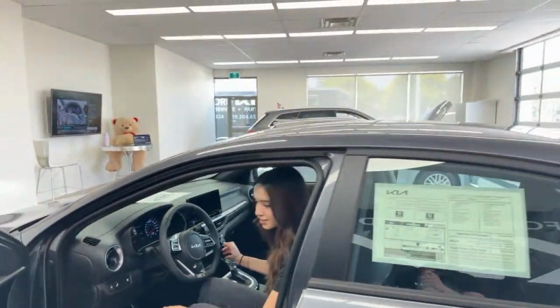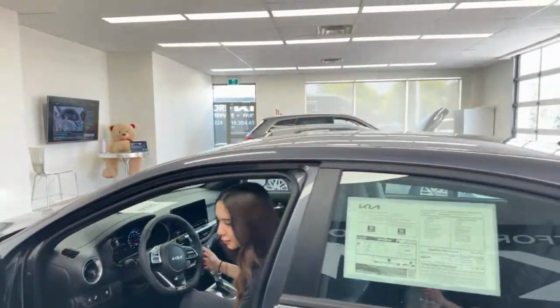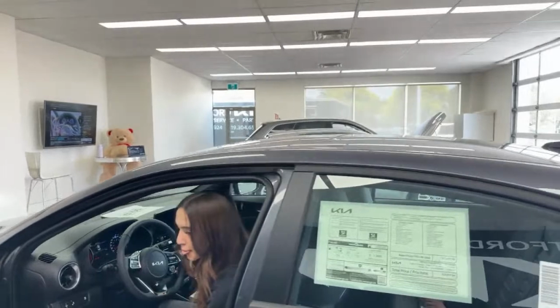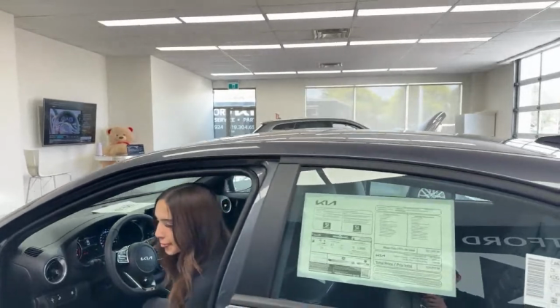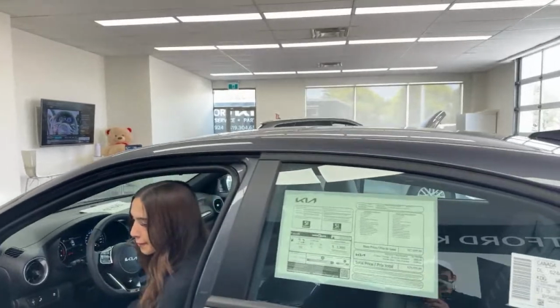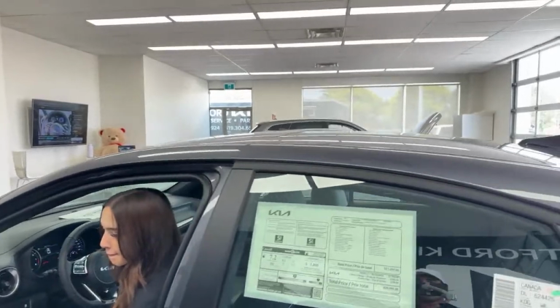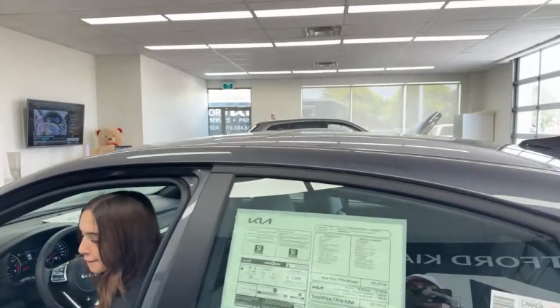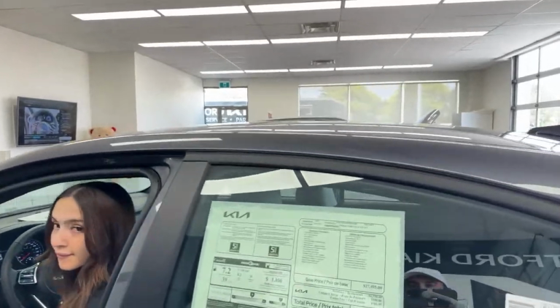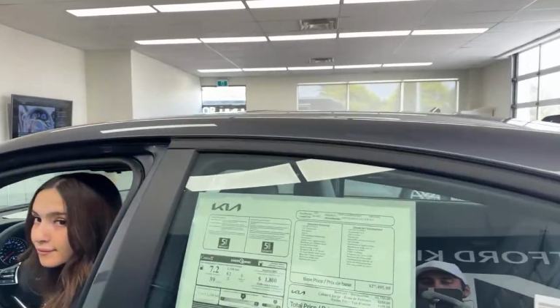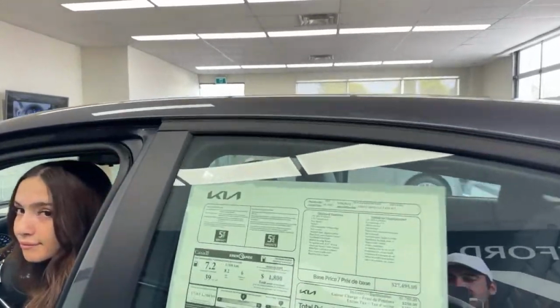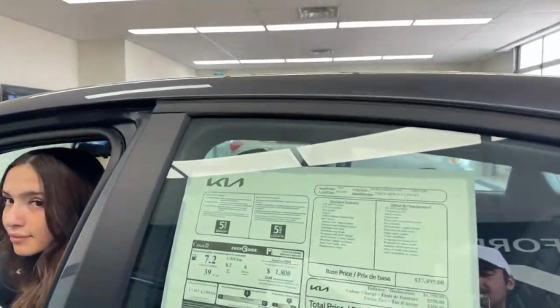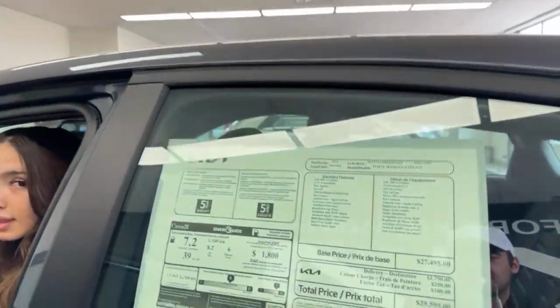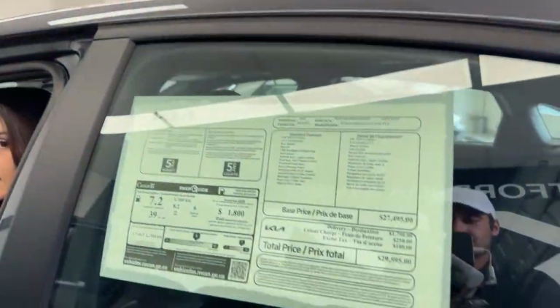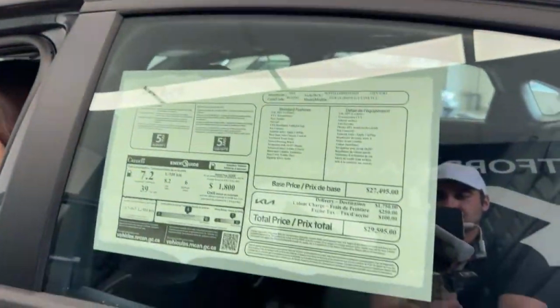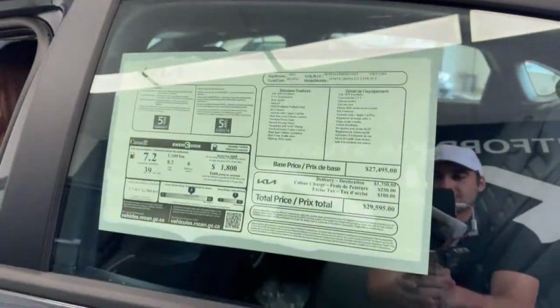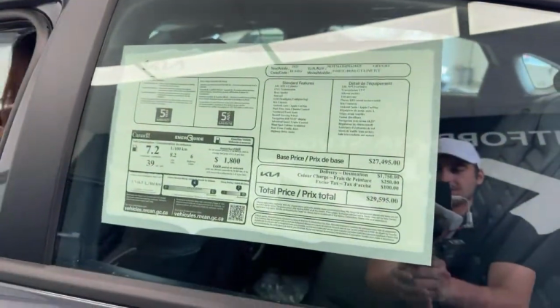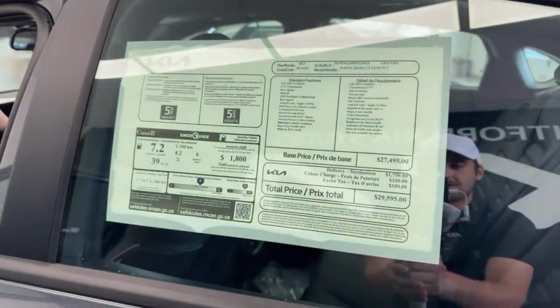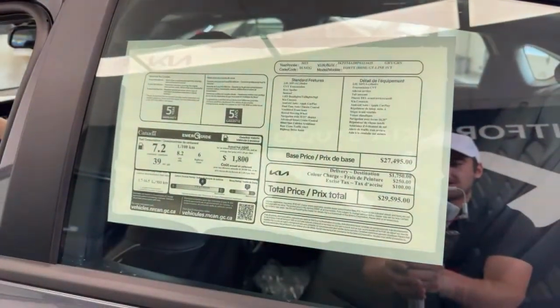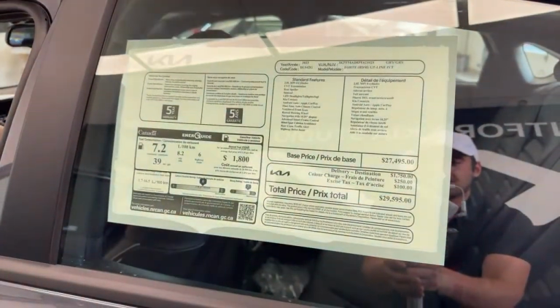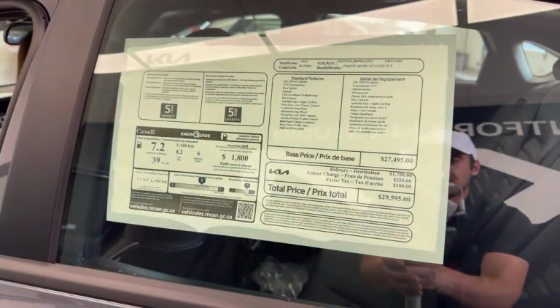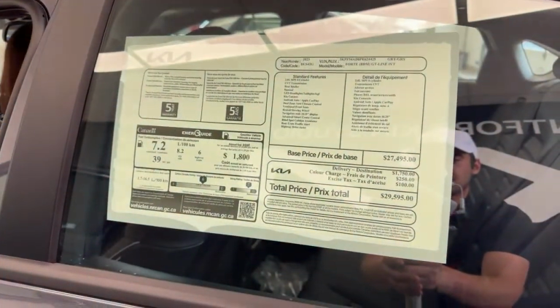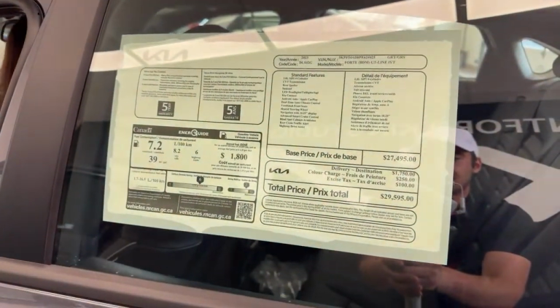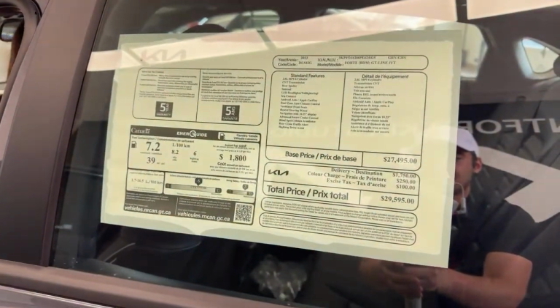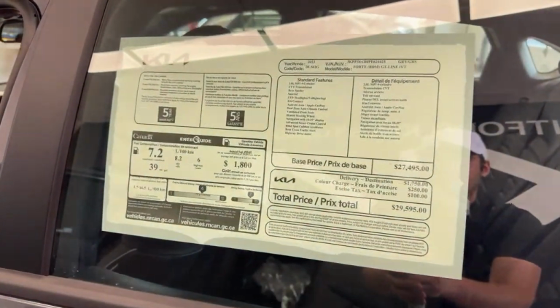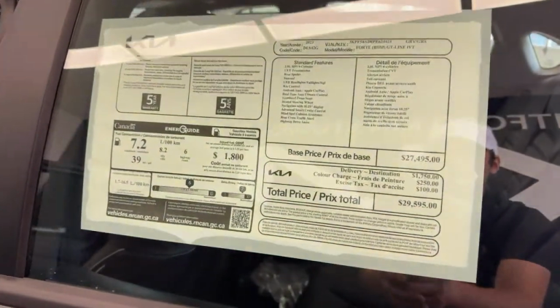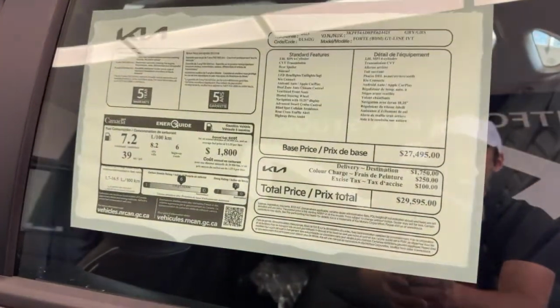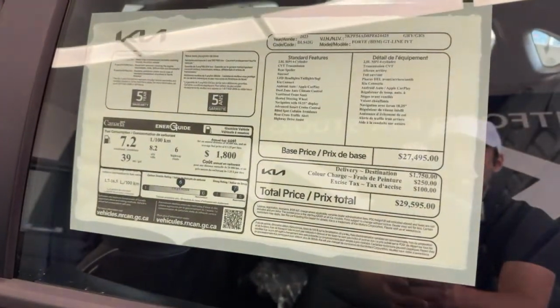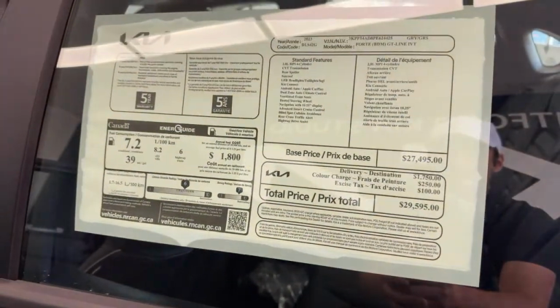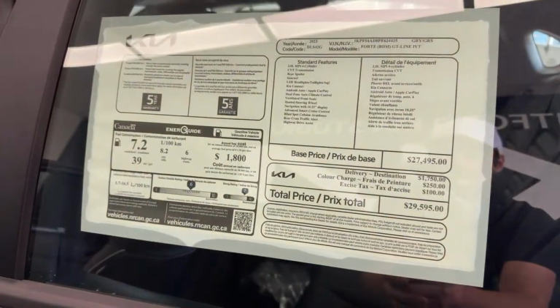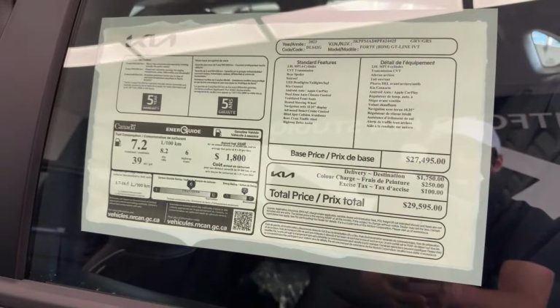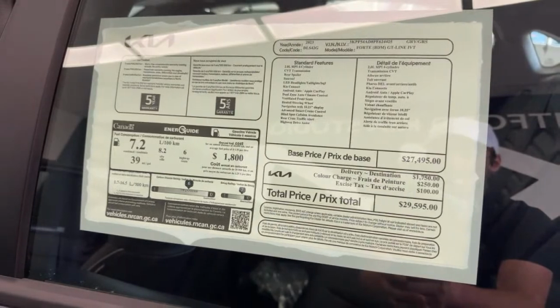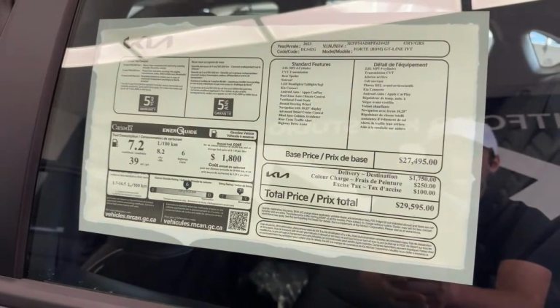Someone asked about pricing. We have our window sticker here — the total price is $29,595, and that's with freight.